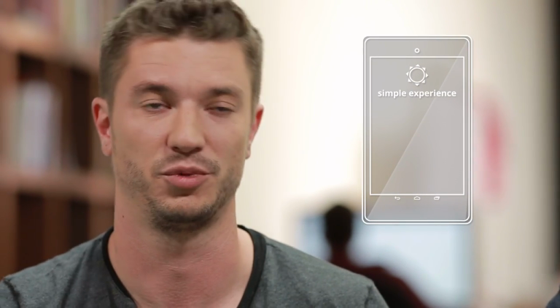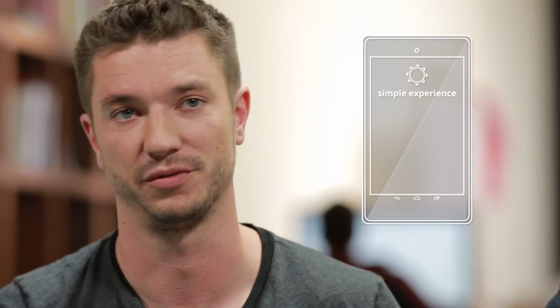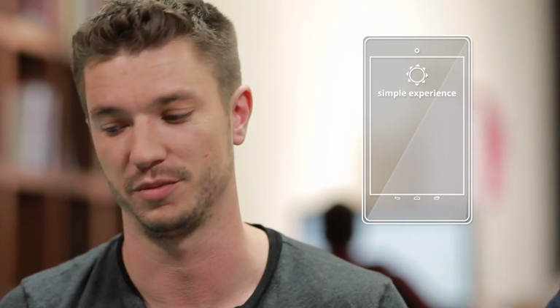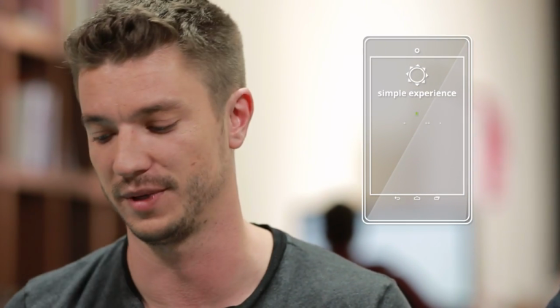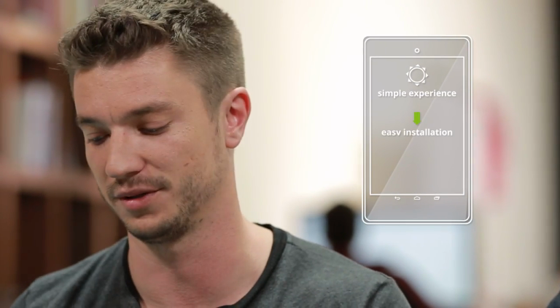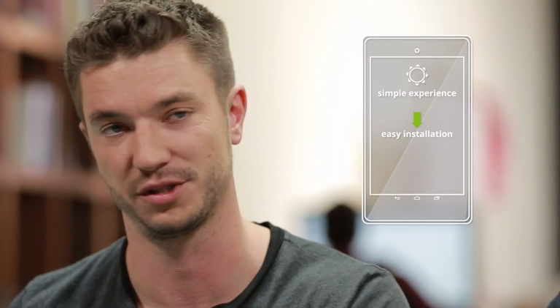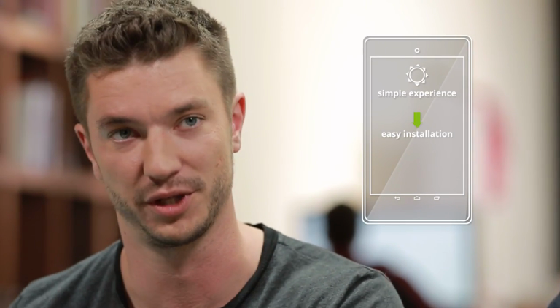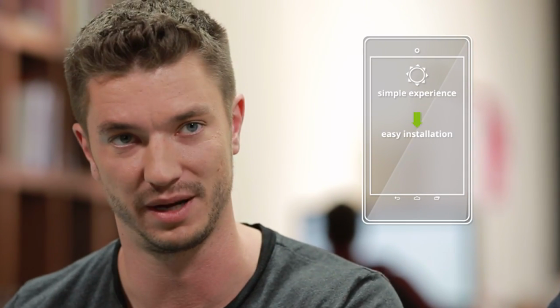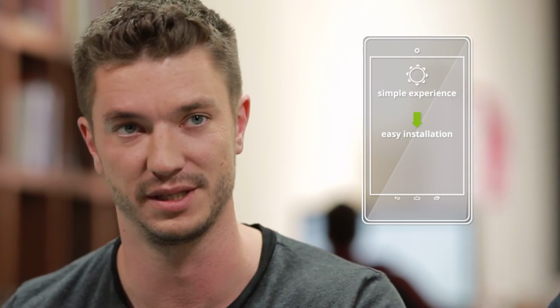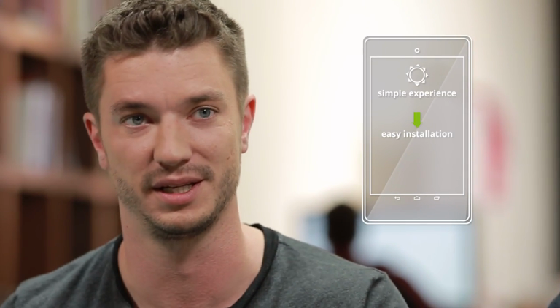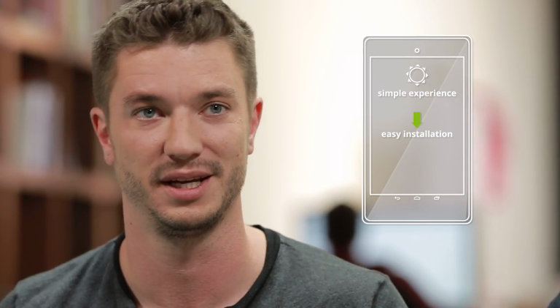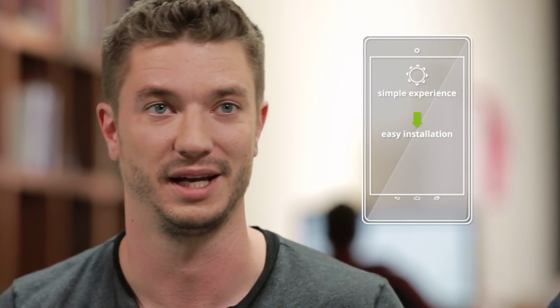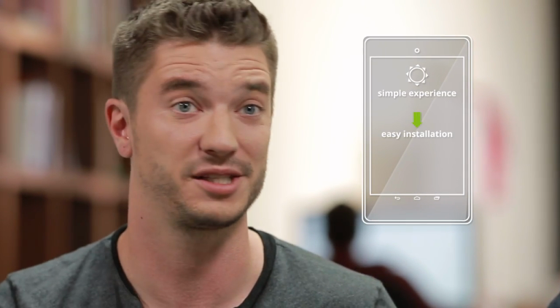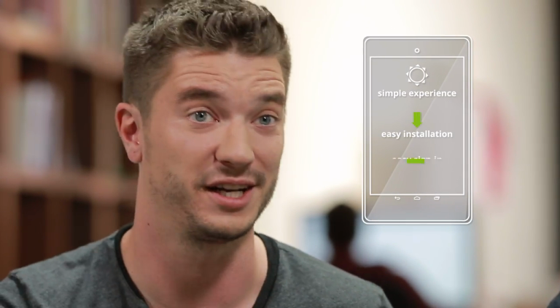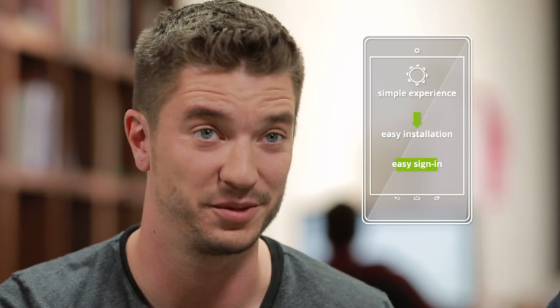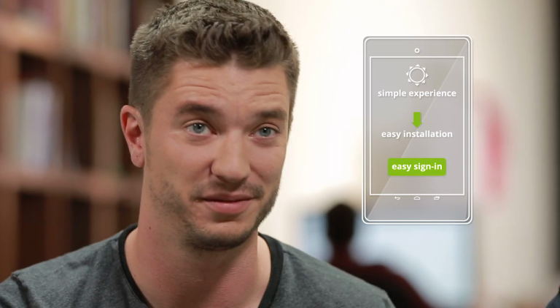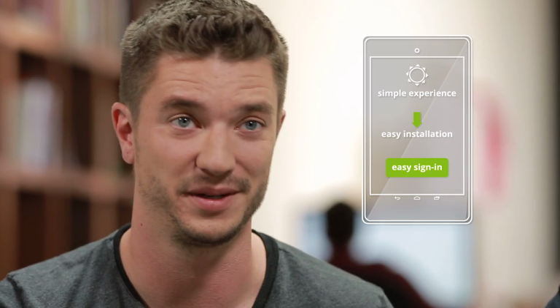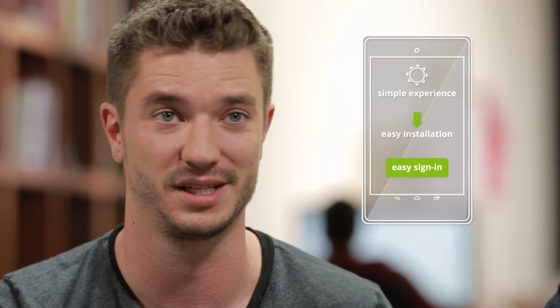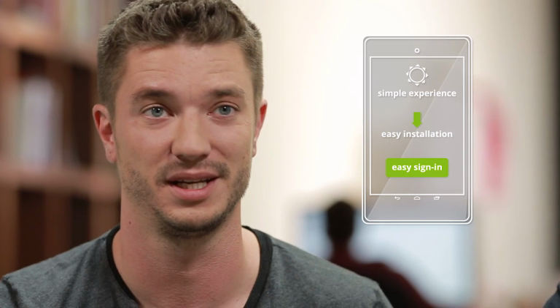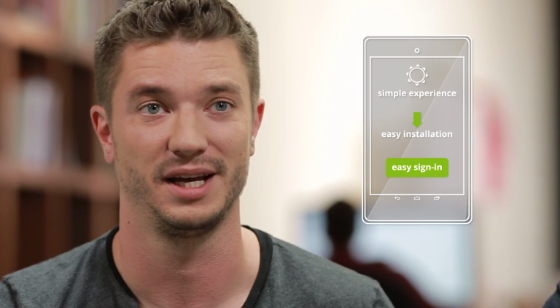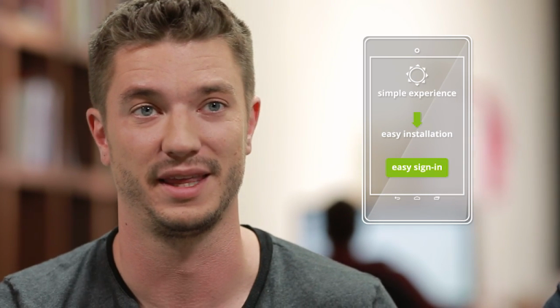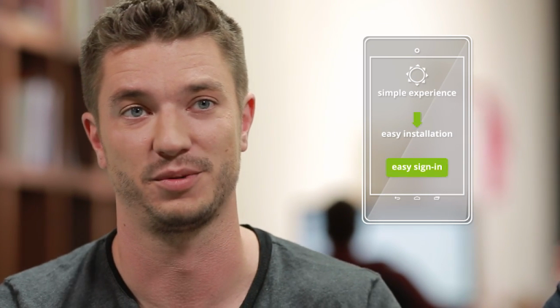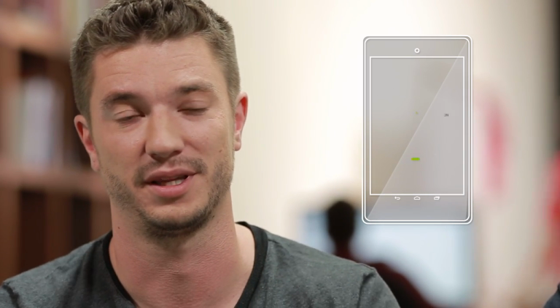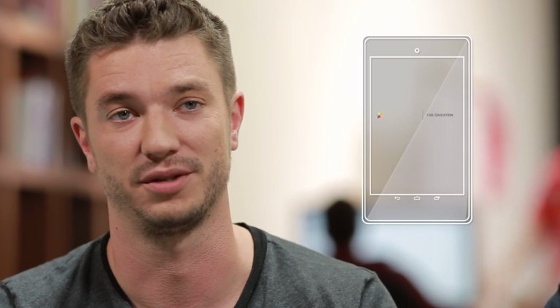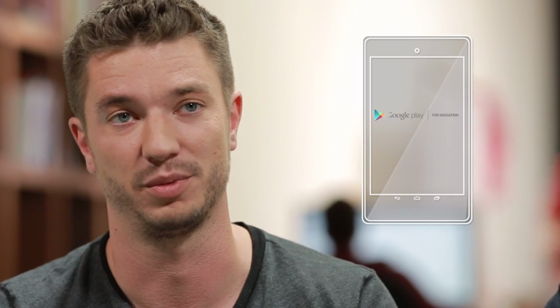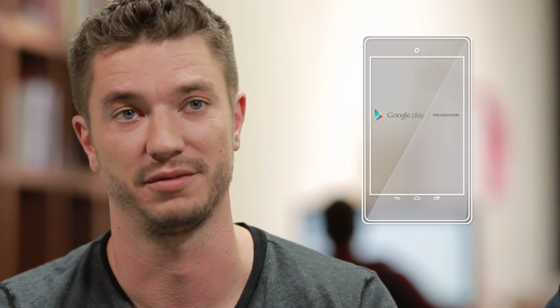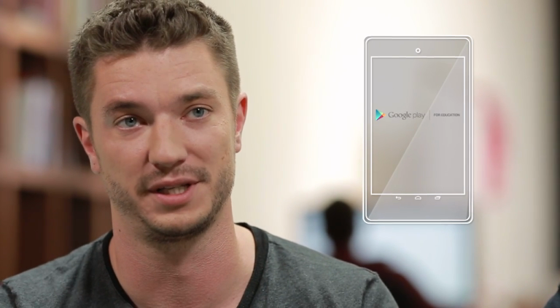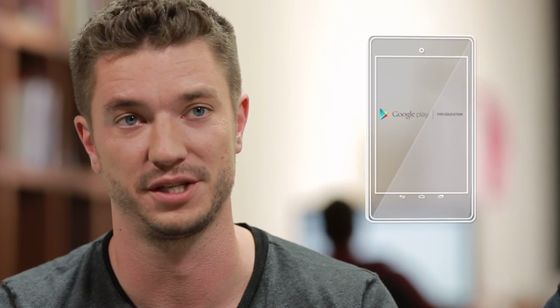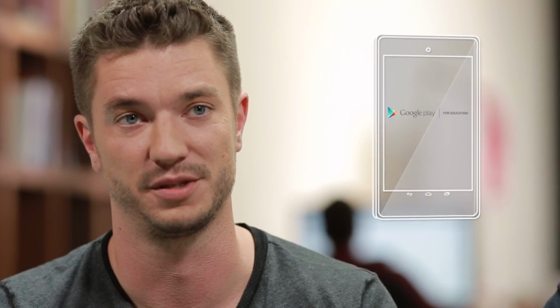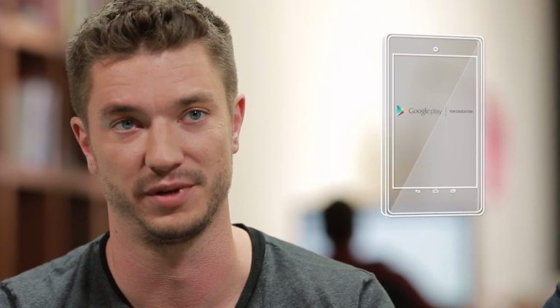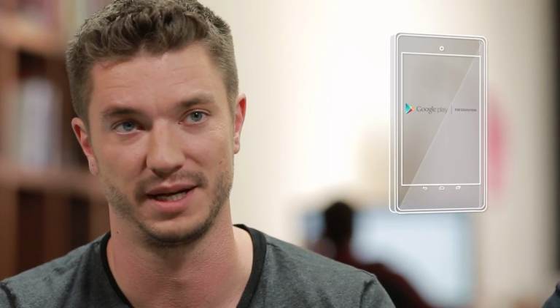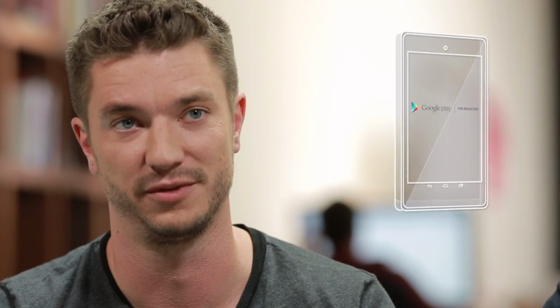It's important for them to be able to install your app easily and sign into it very easily. And that's where I think Google Play for Education has been really helpful.